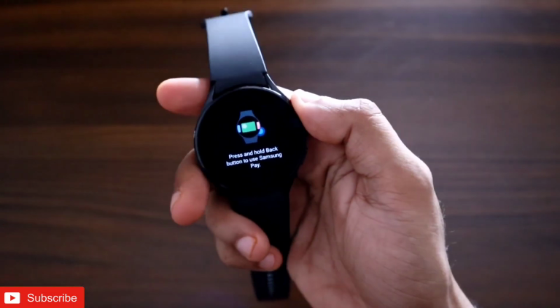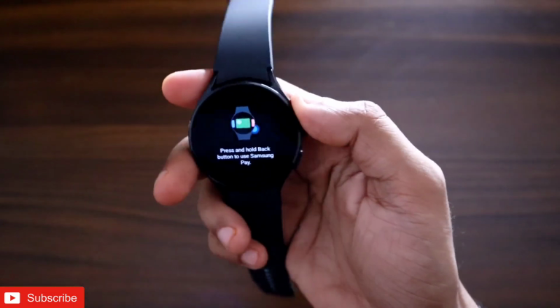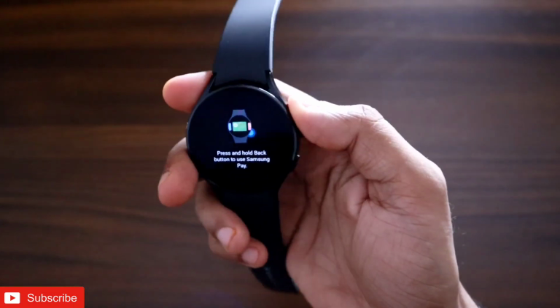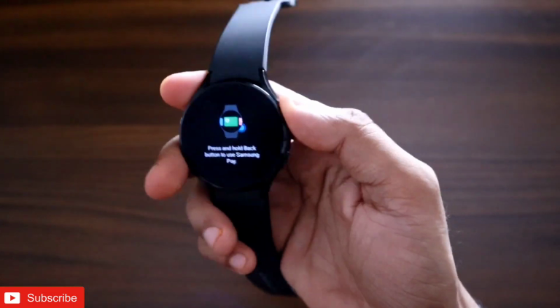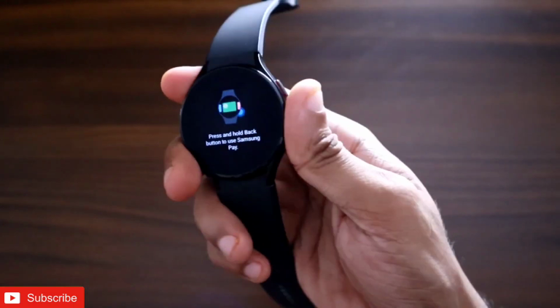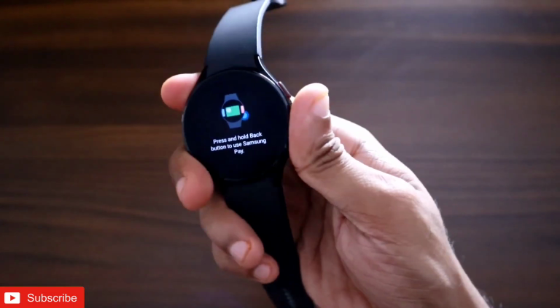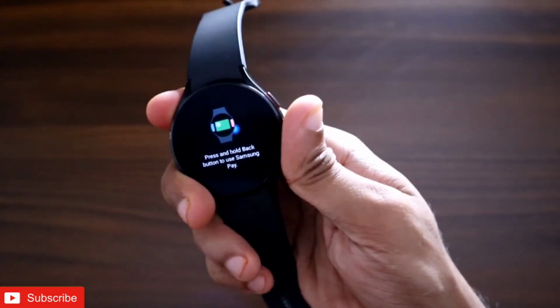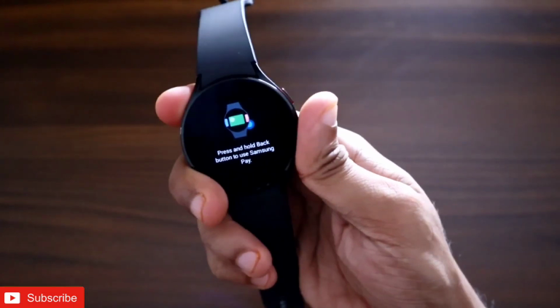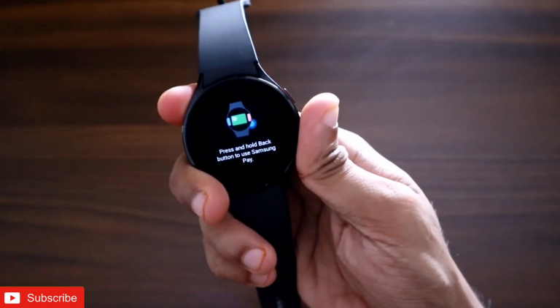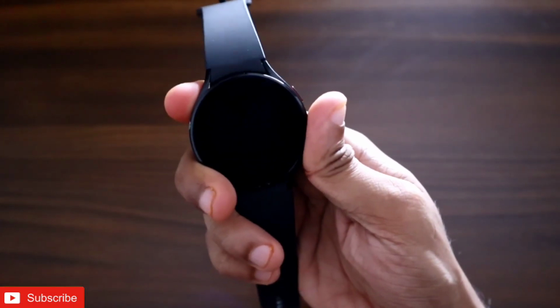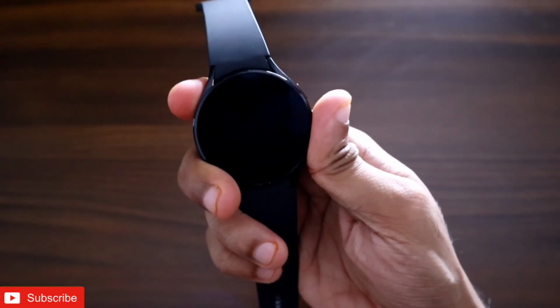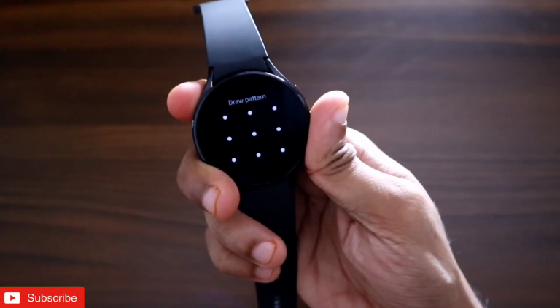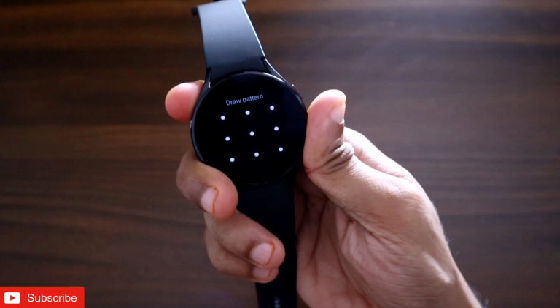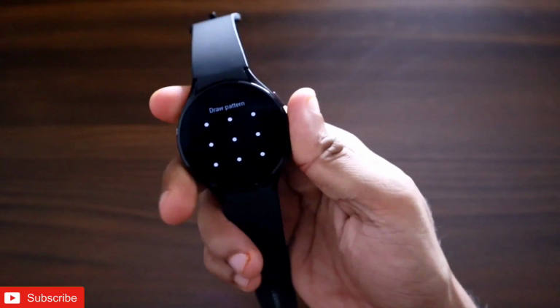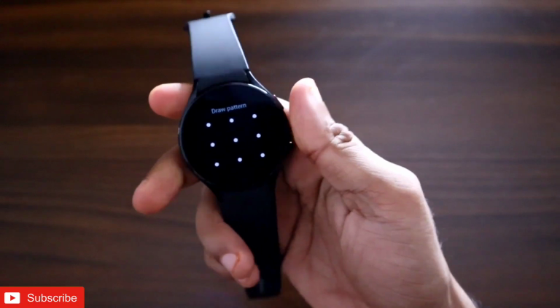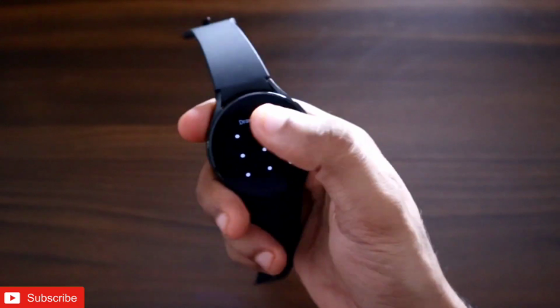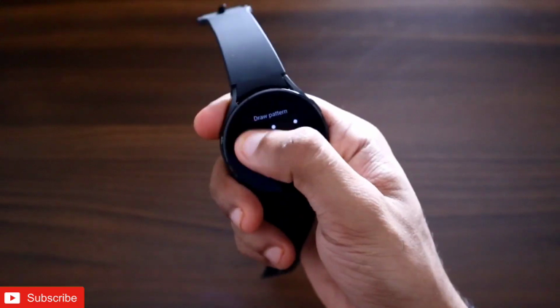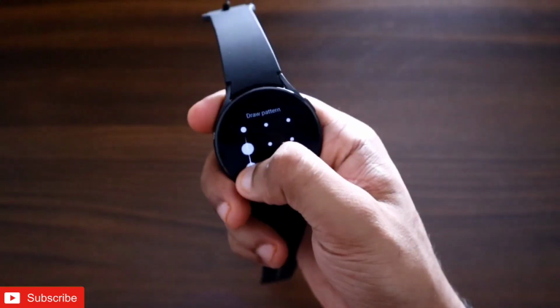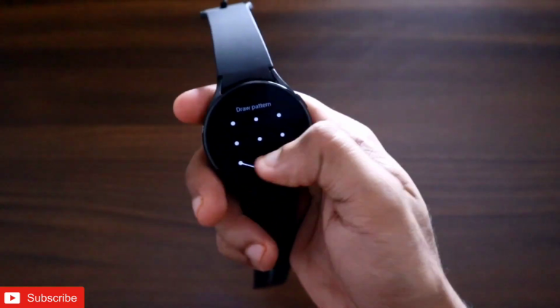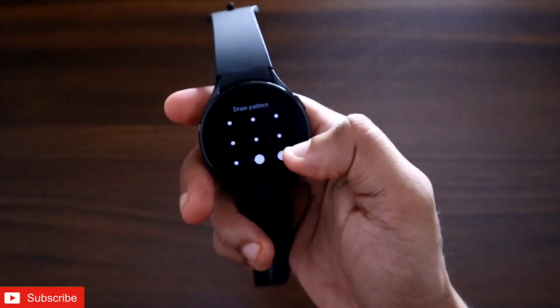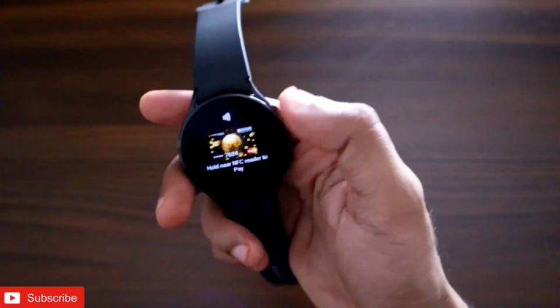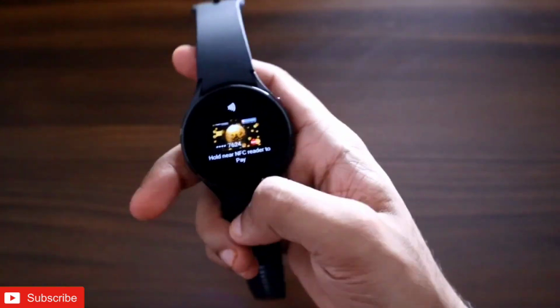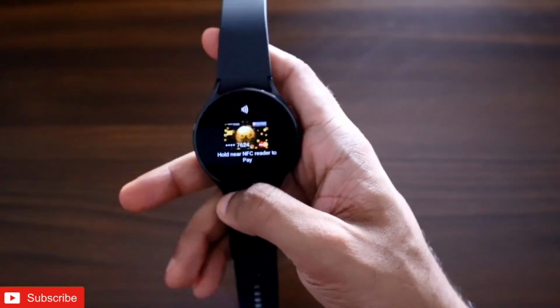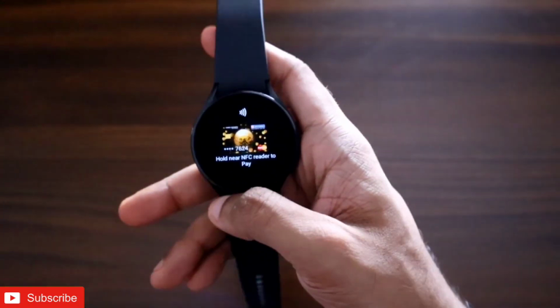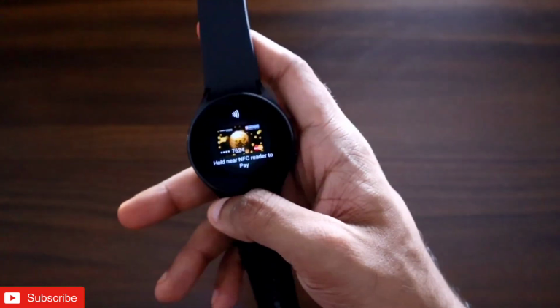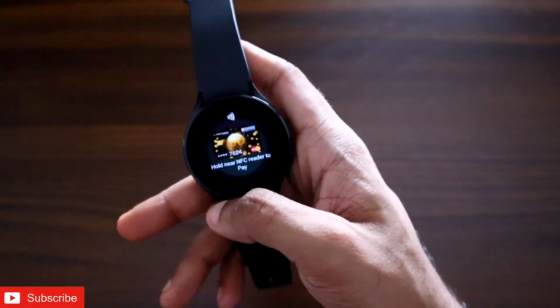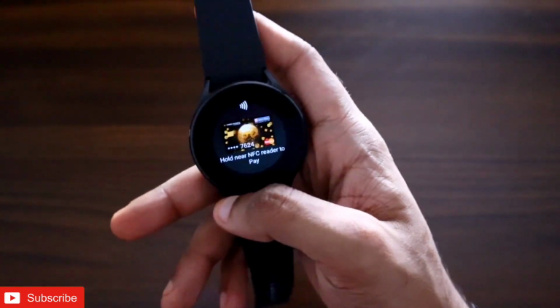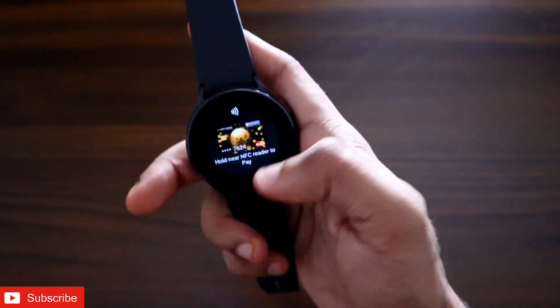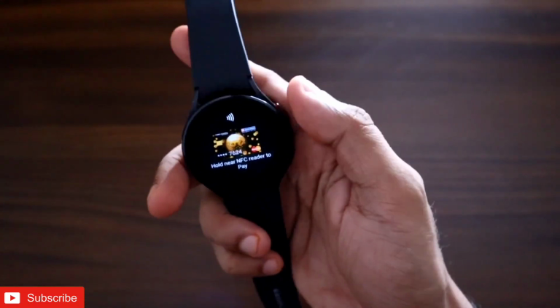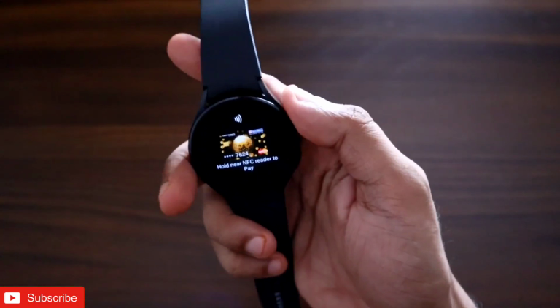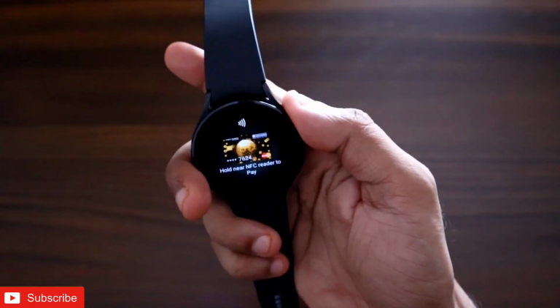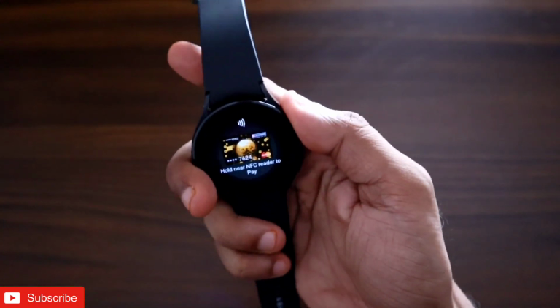This is definitely one of the best features that has come with this watch, and it is now working in India as well.